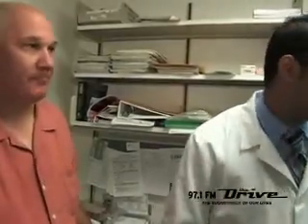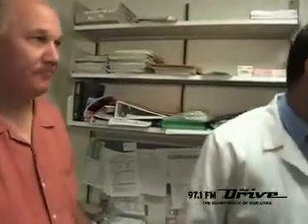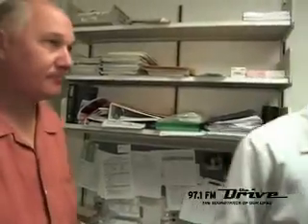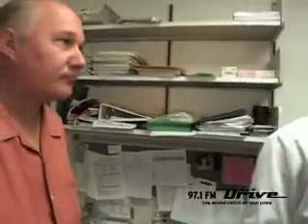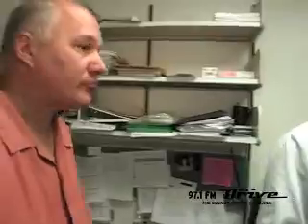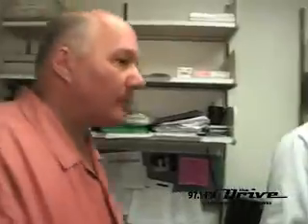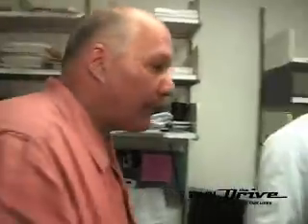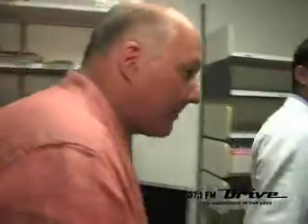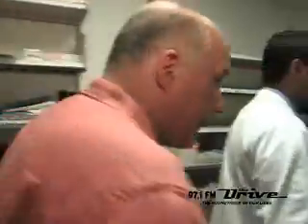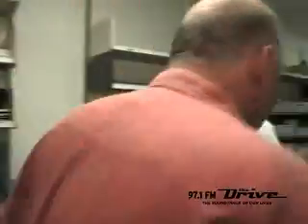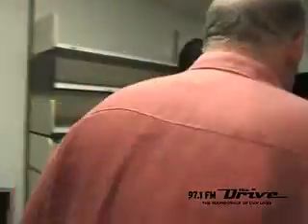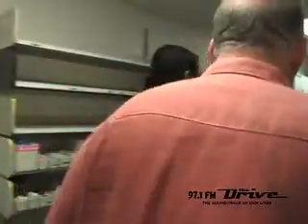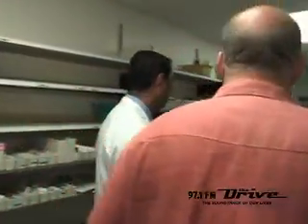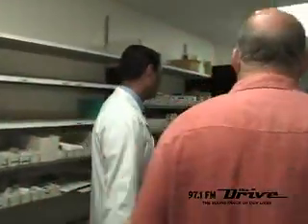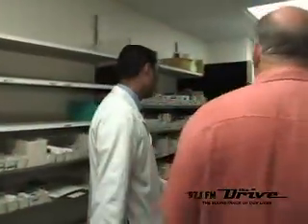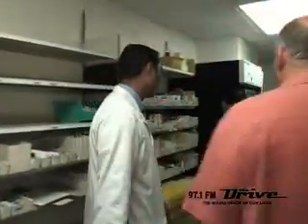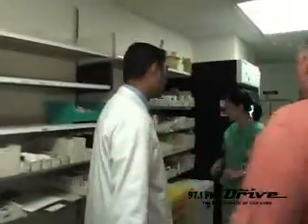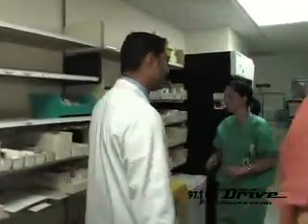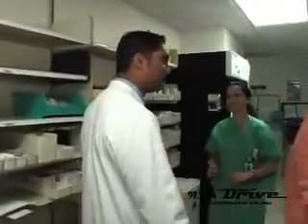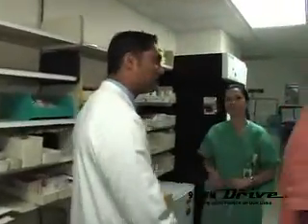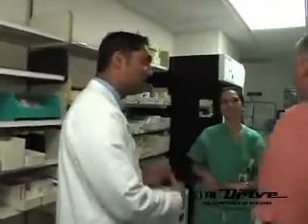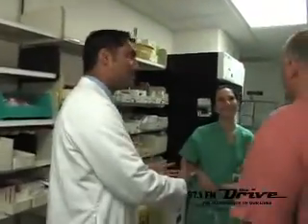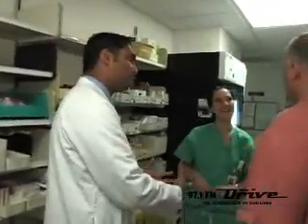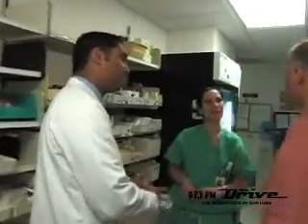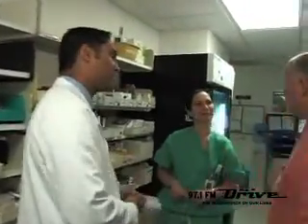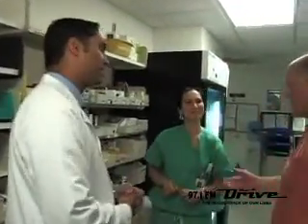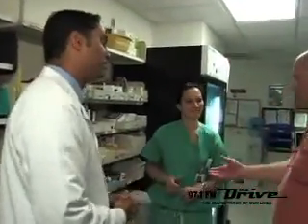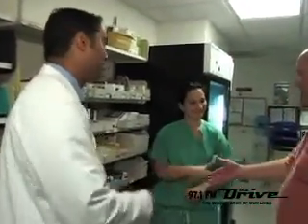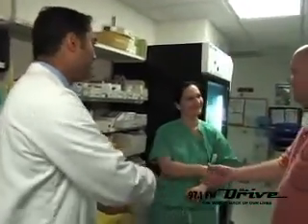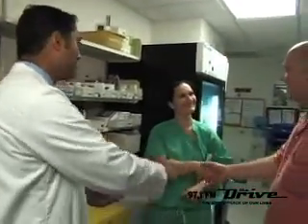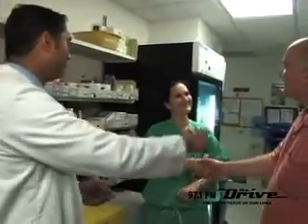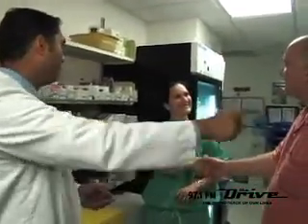Let me introduce you to Sandy. Sandy is one of our OR and ED pharmacy technicians. Sandy, this is Phil.